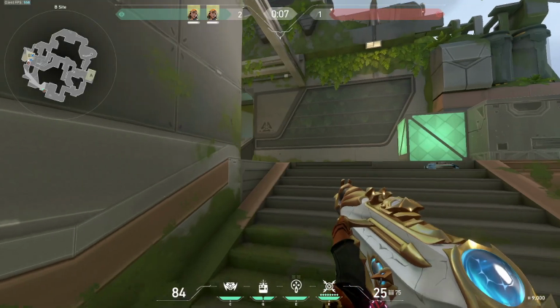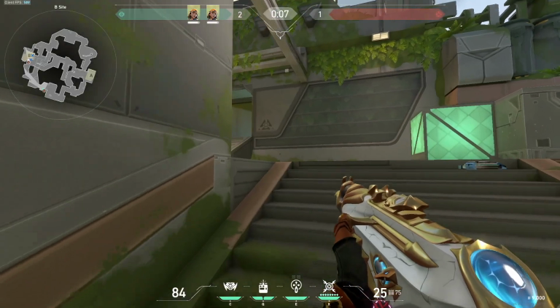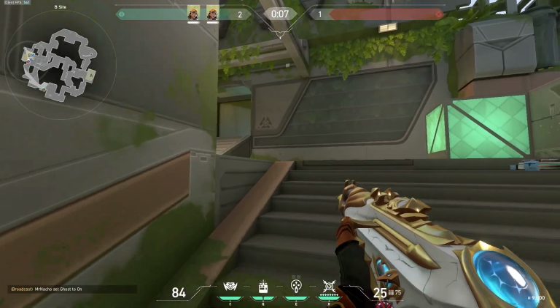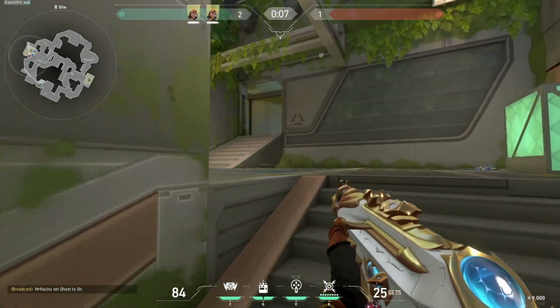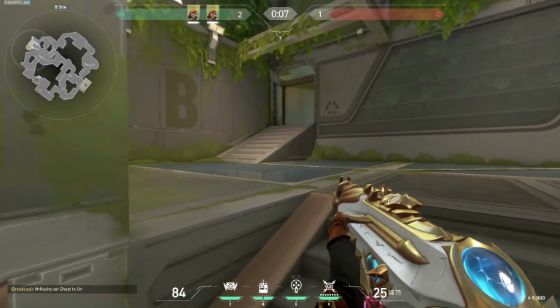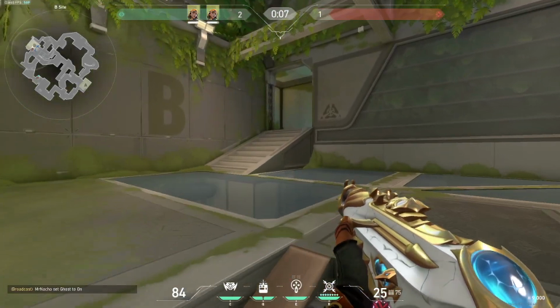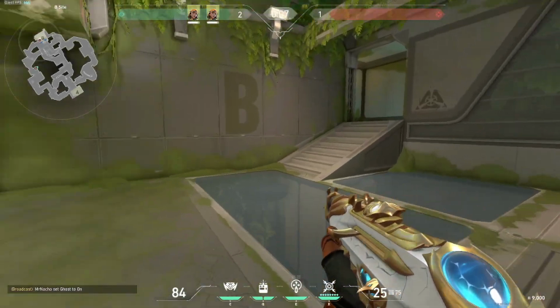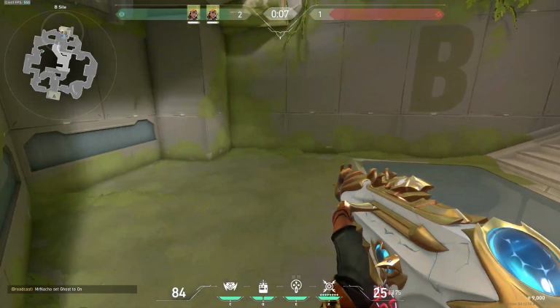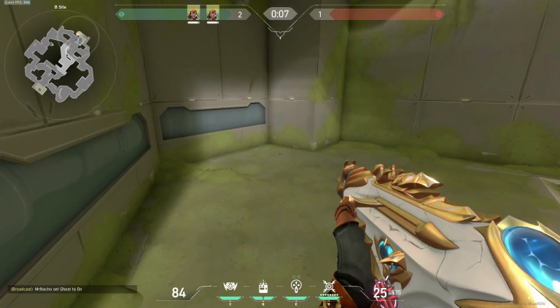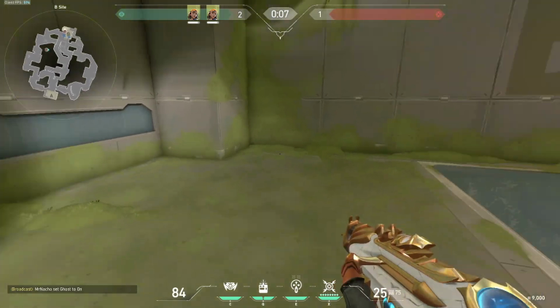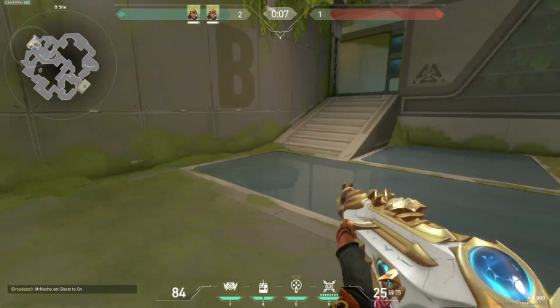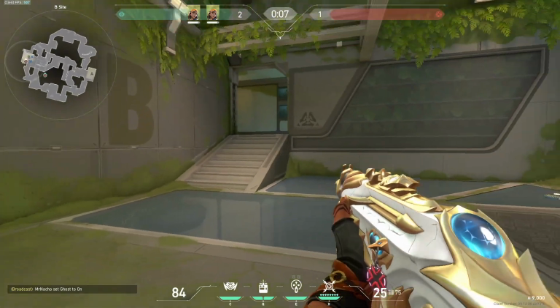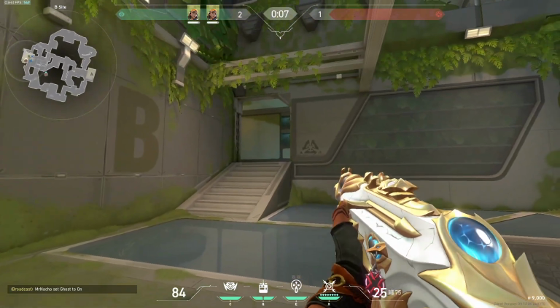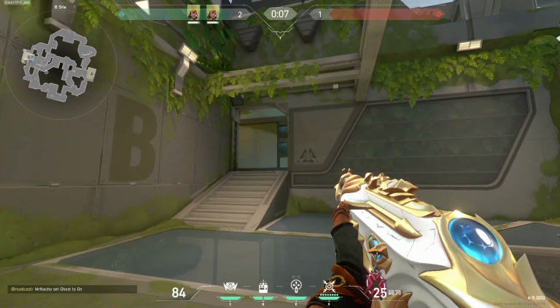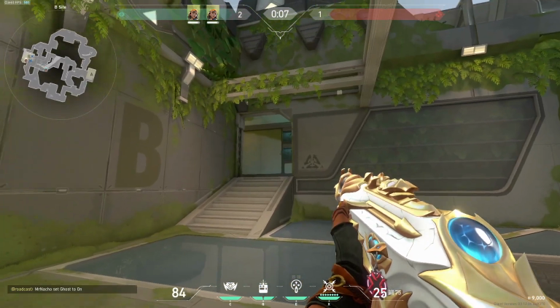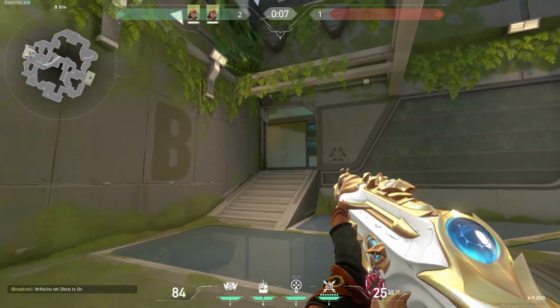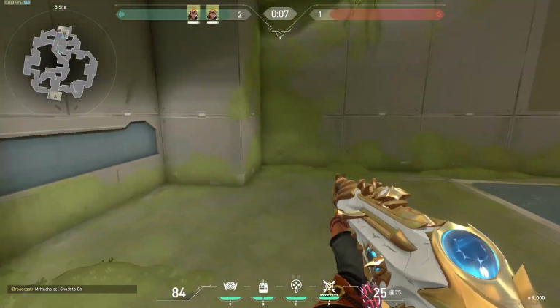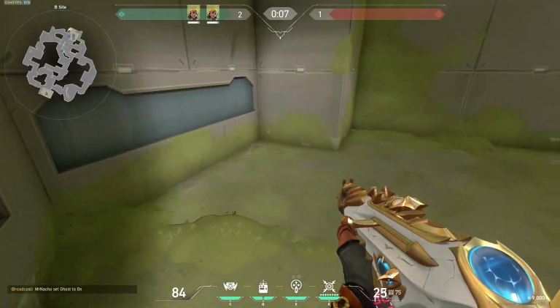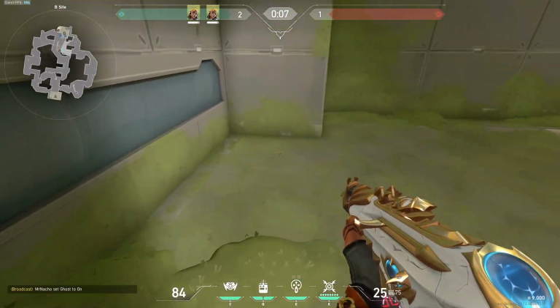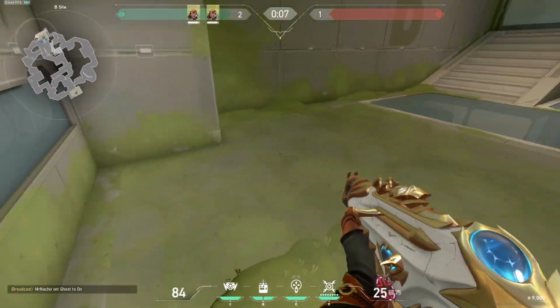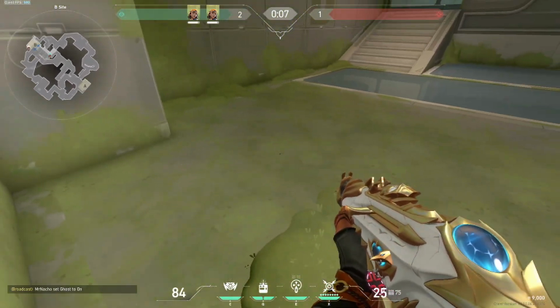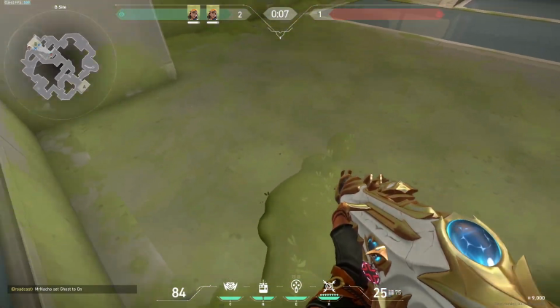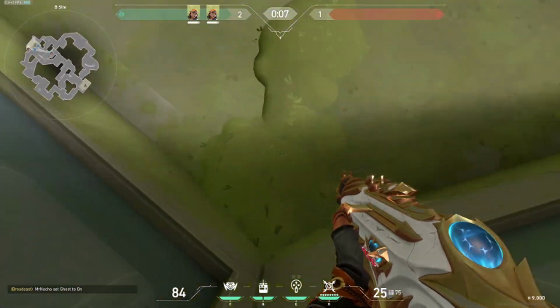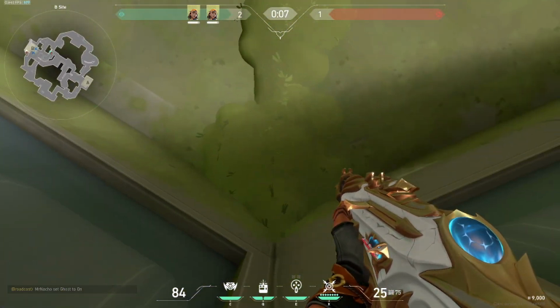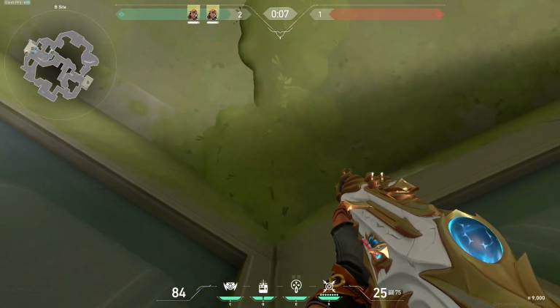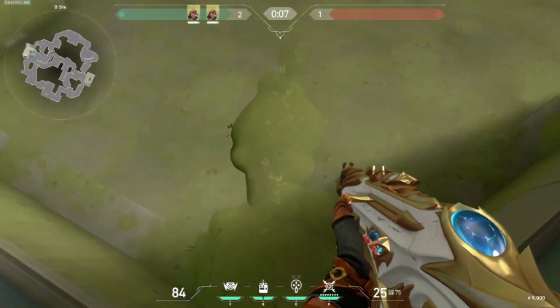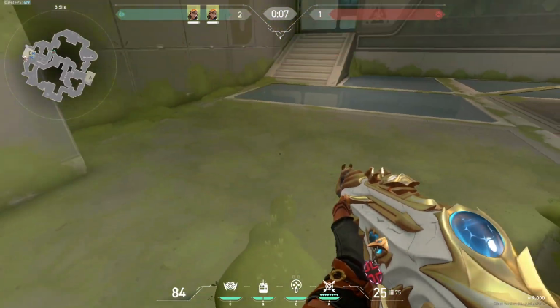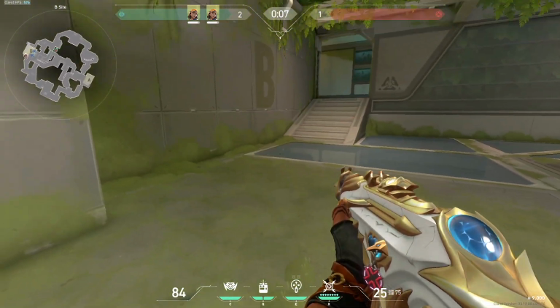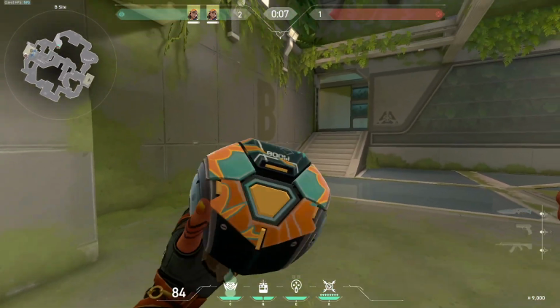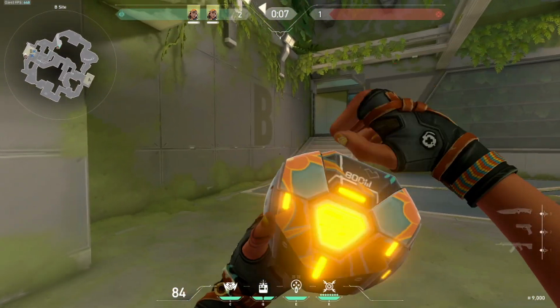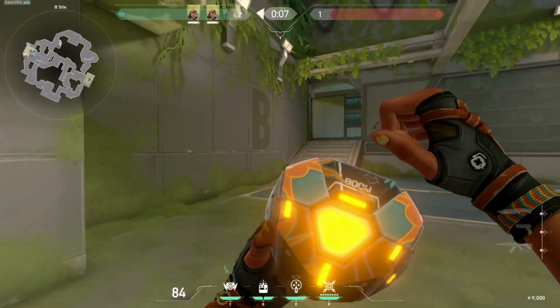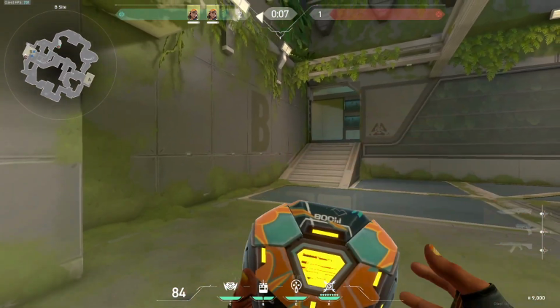If you've taken B site and want to make sure no one's in tower, throw this boombot lineup and it'll make sure they're not even holding the ledge.